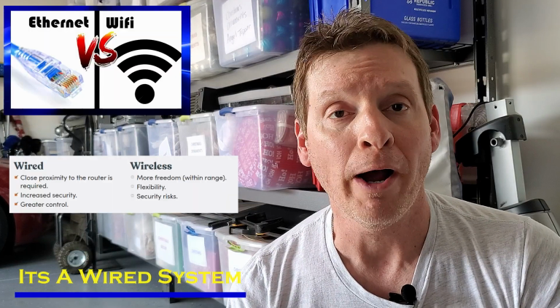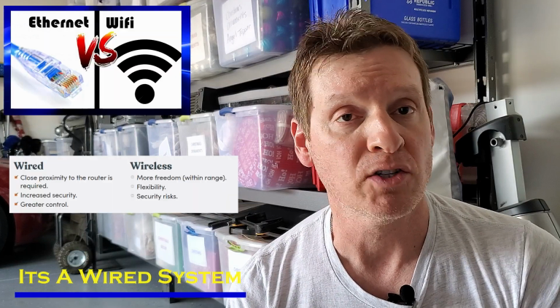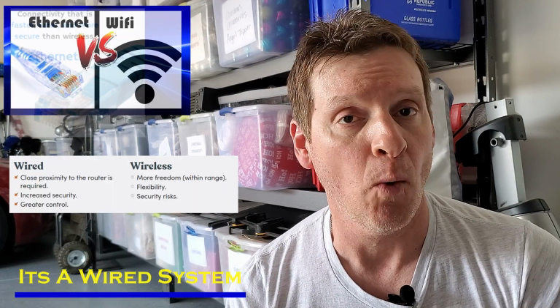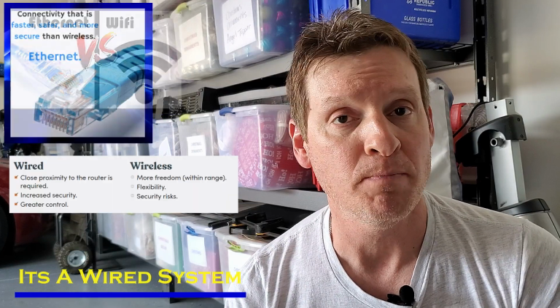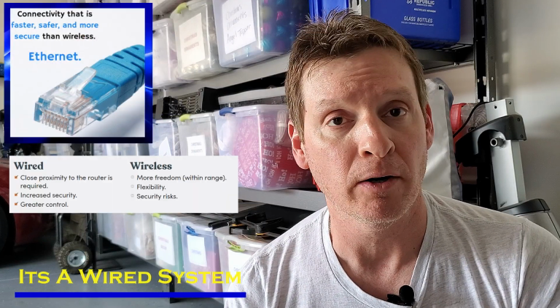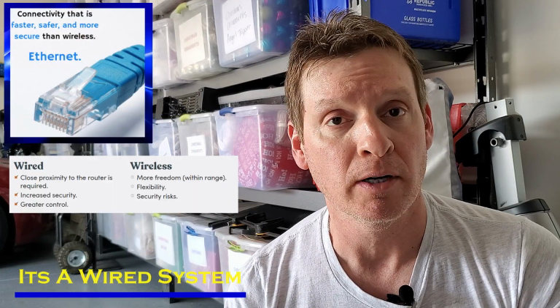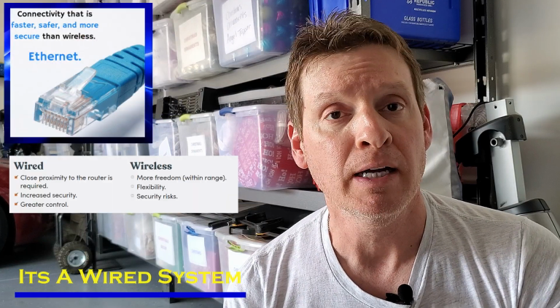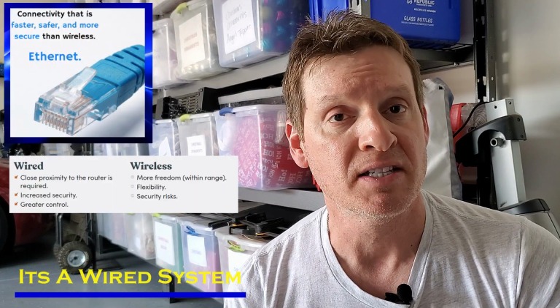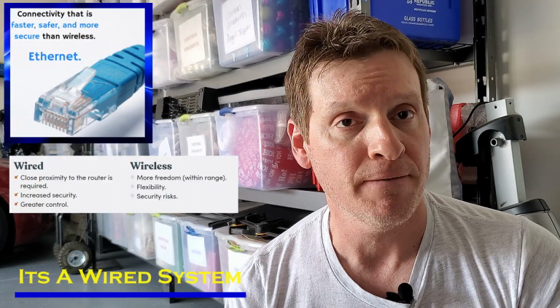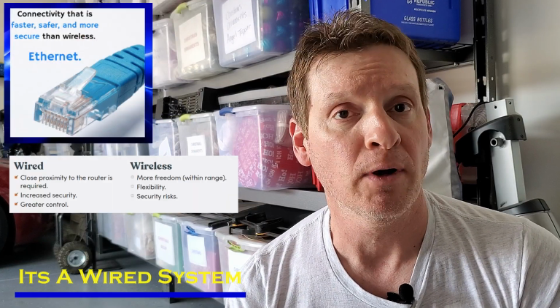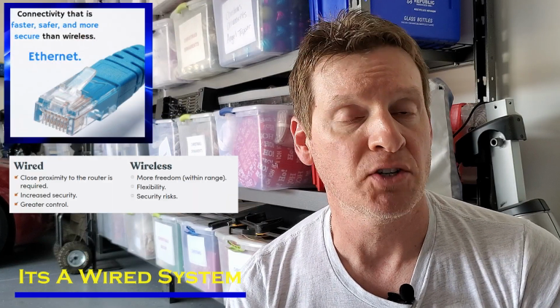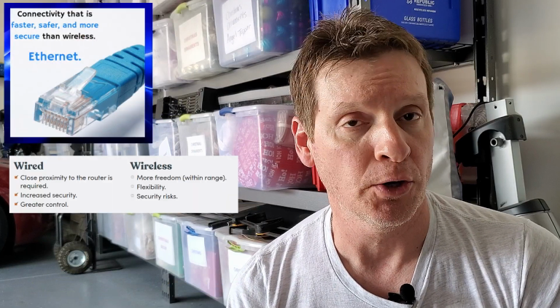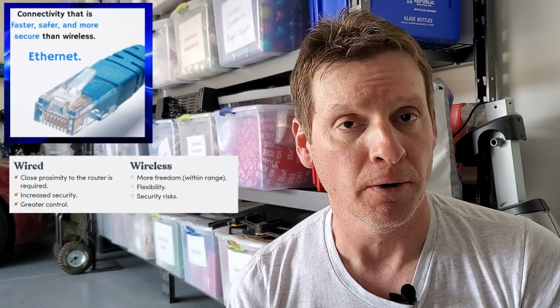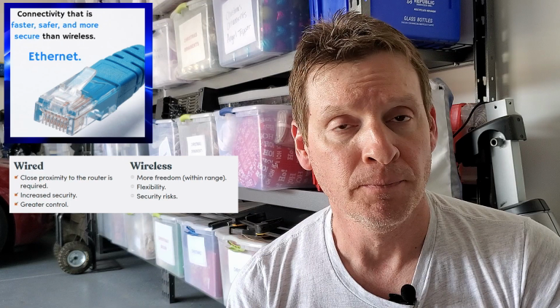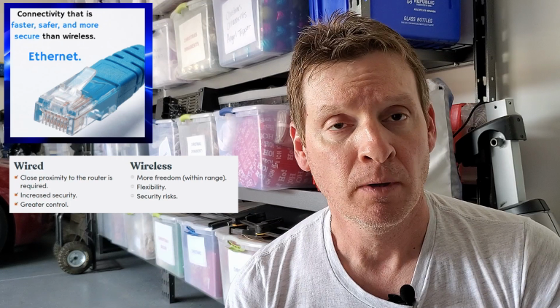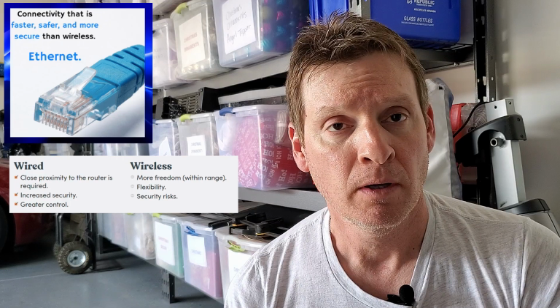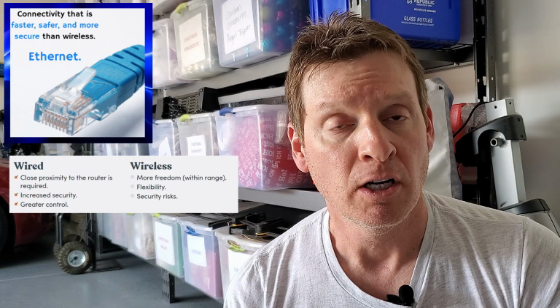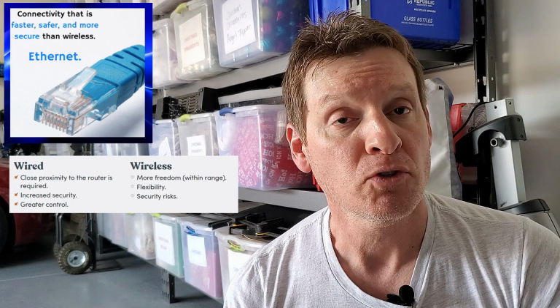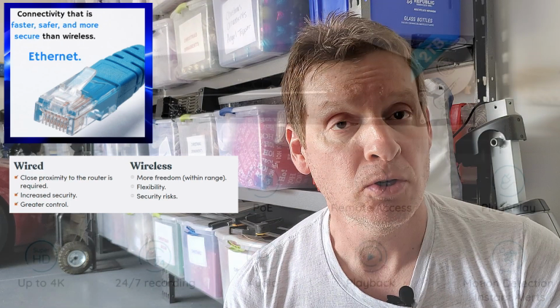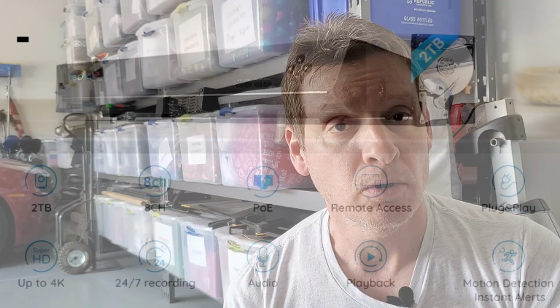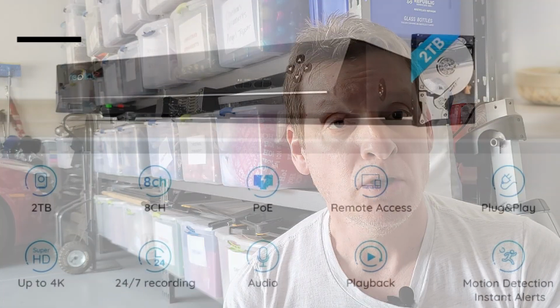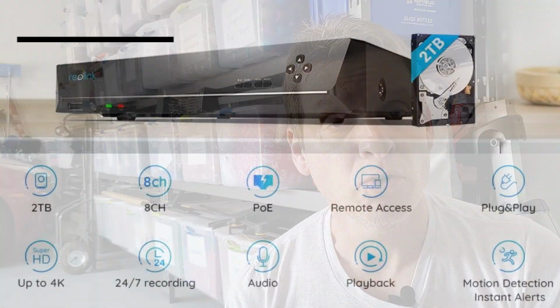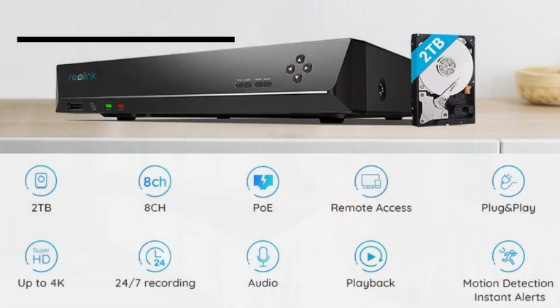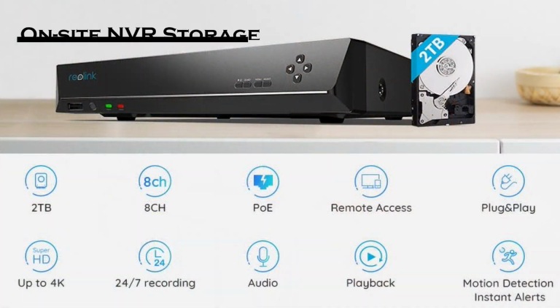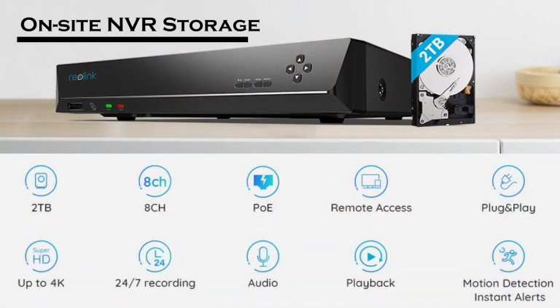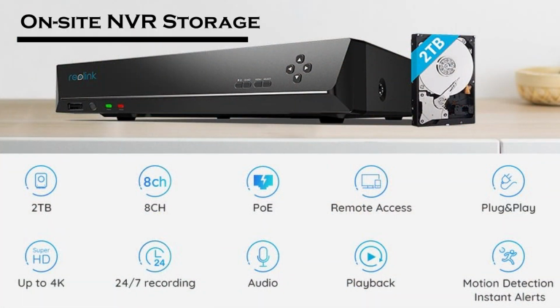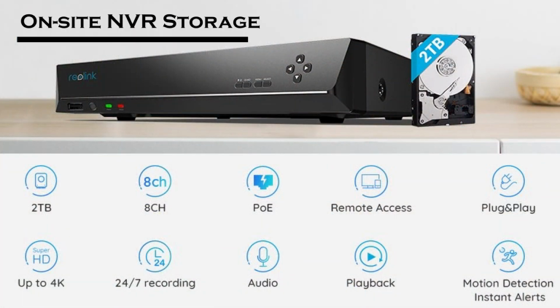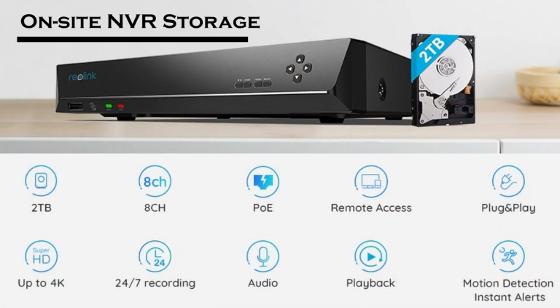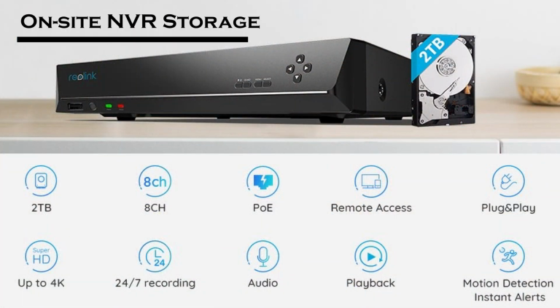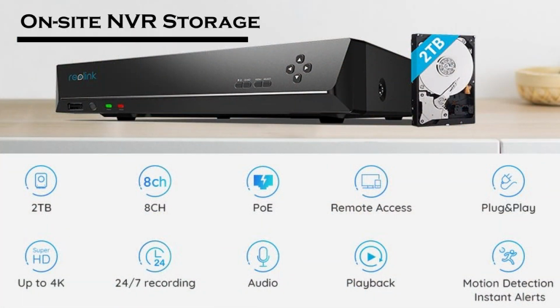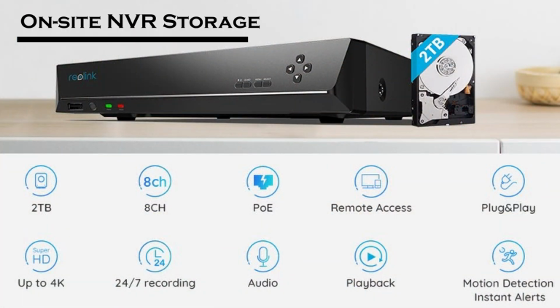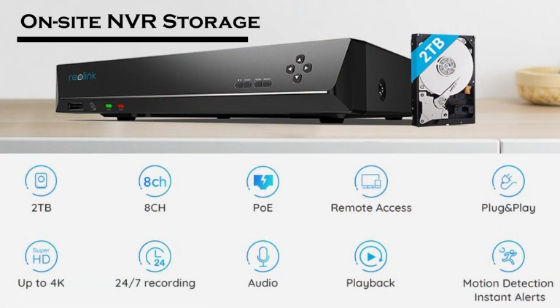Wired is always better. It's safer, it's secure. And number two, the 2 terabytes of NVR storage are on site.